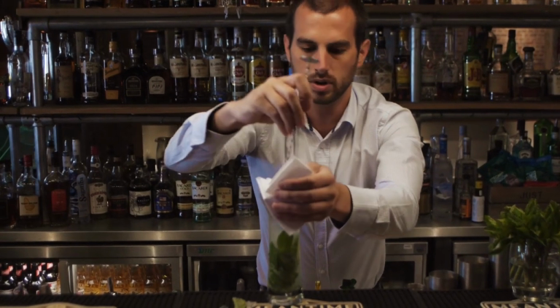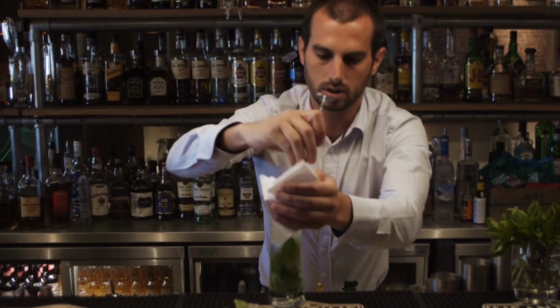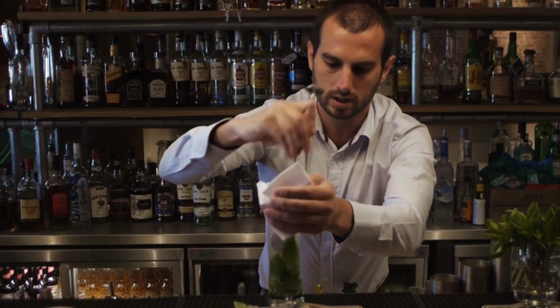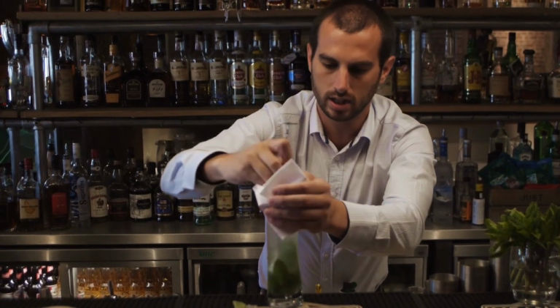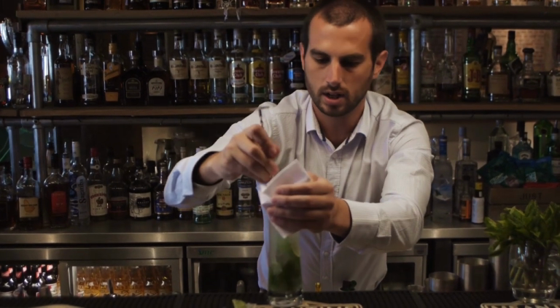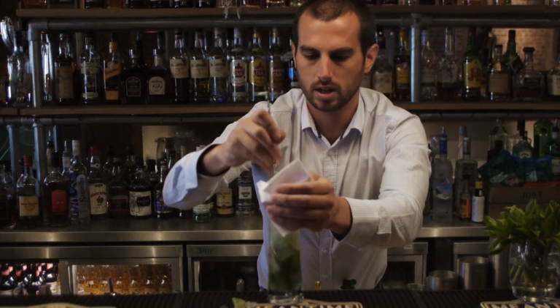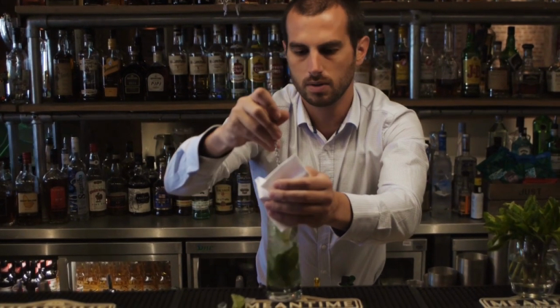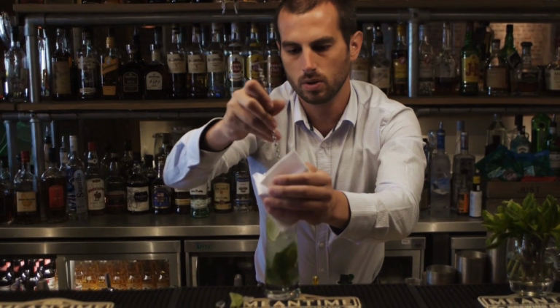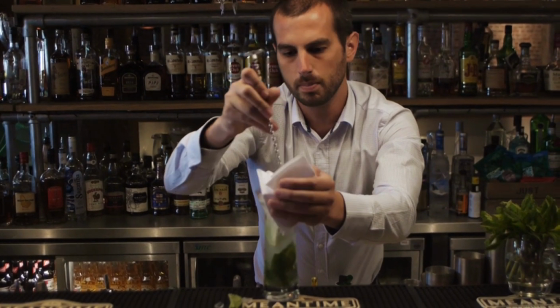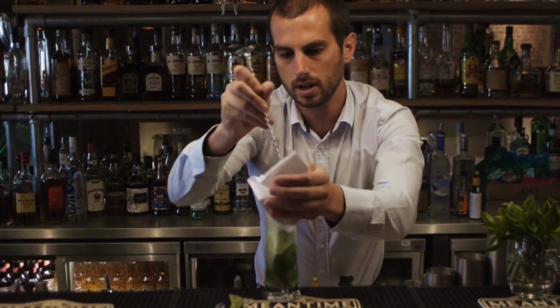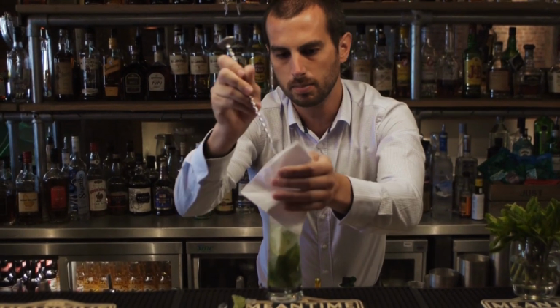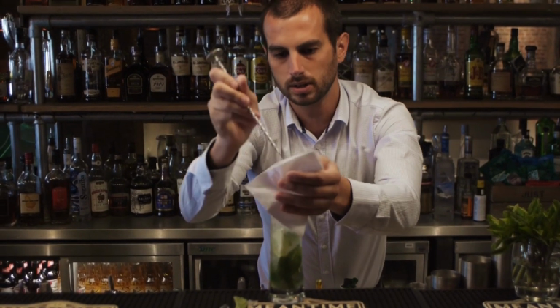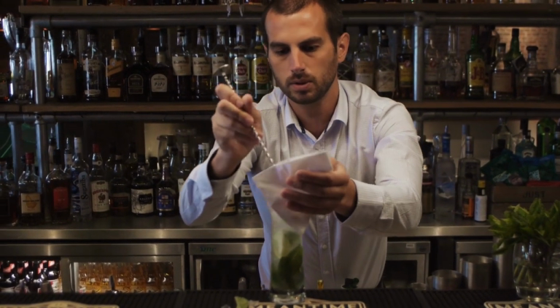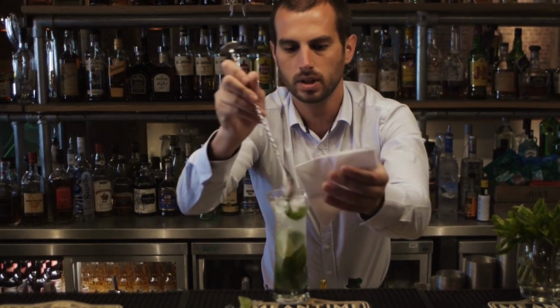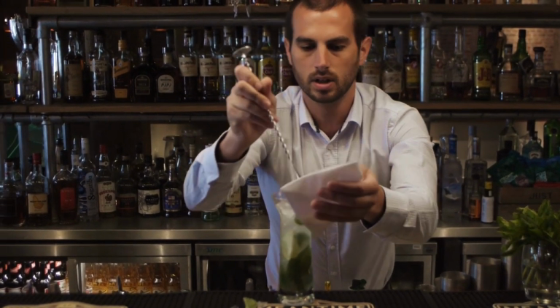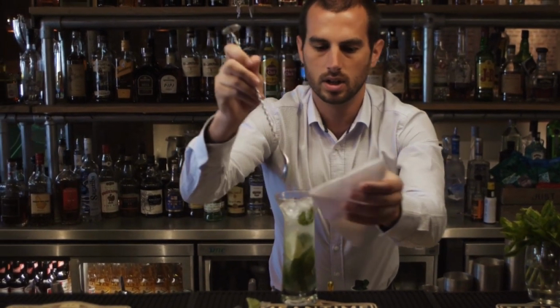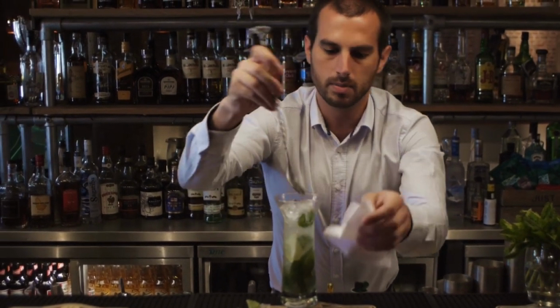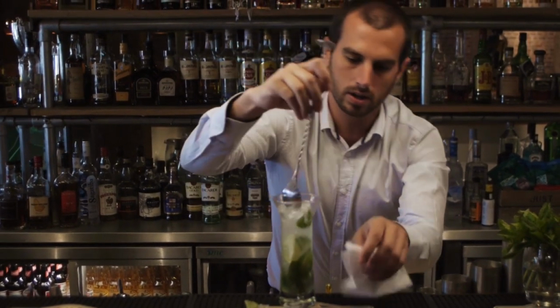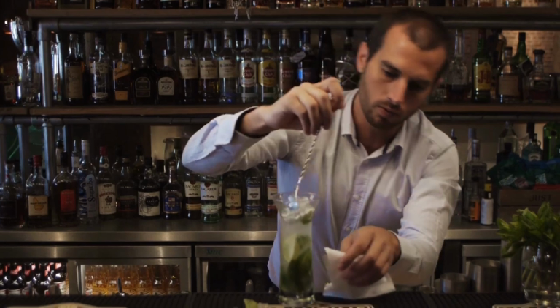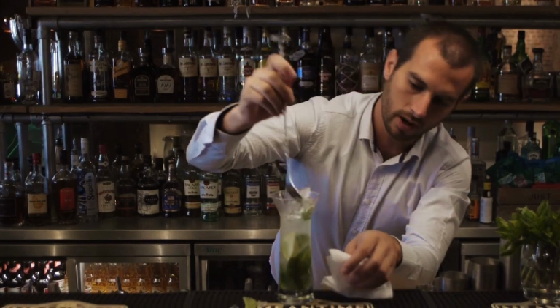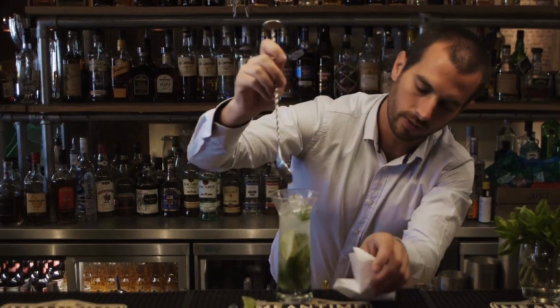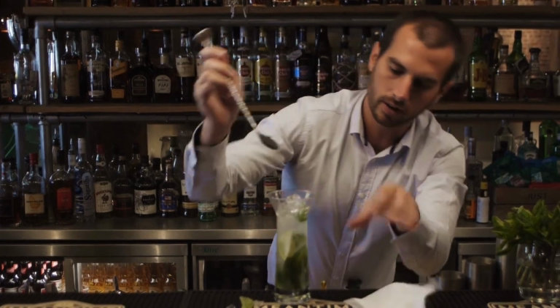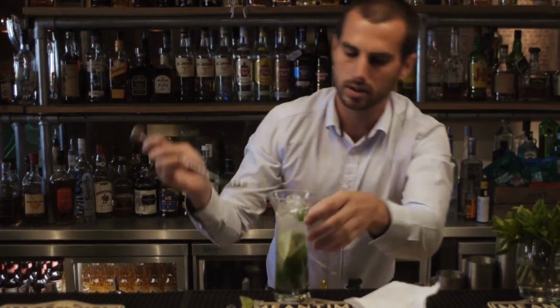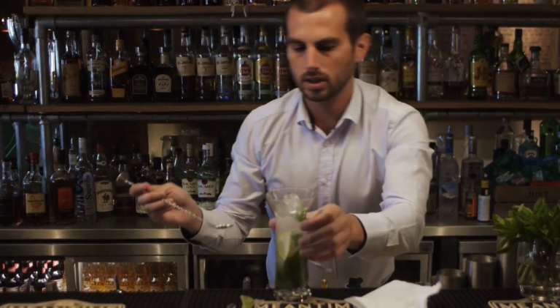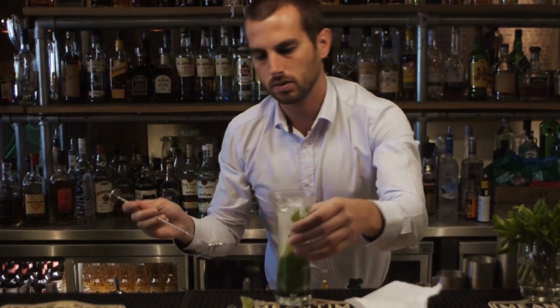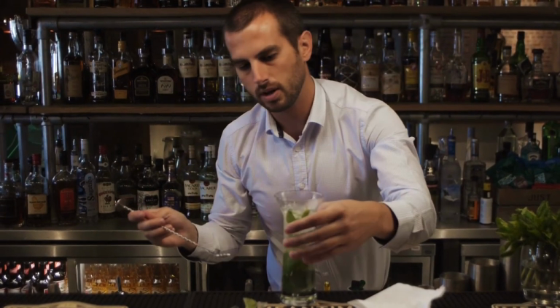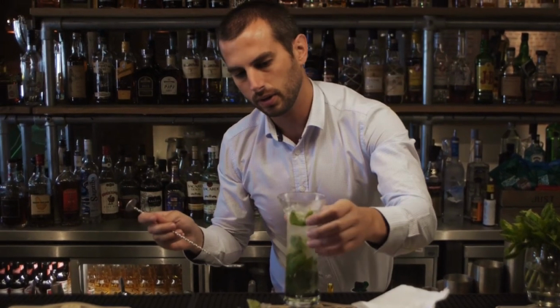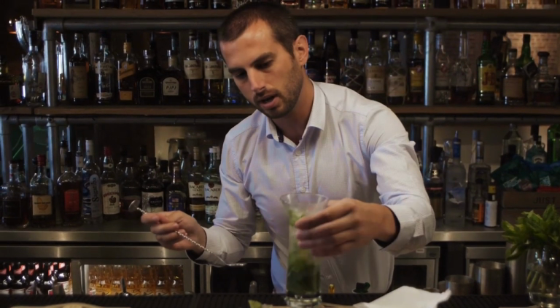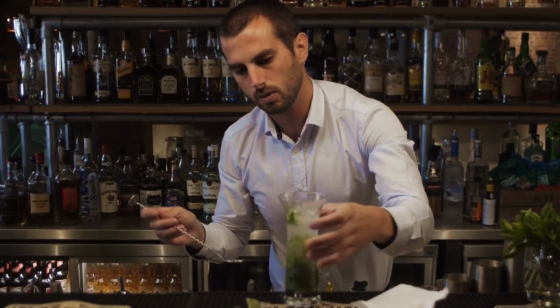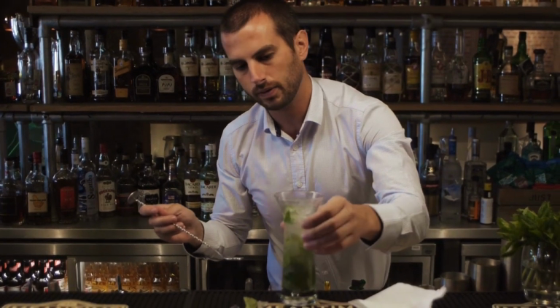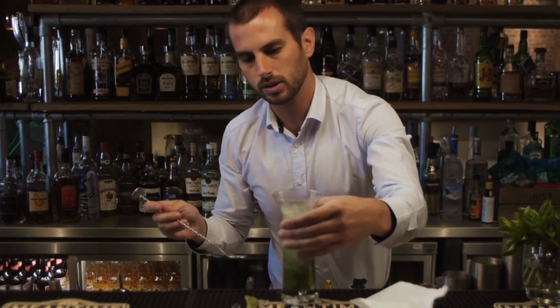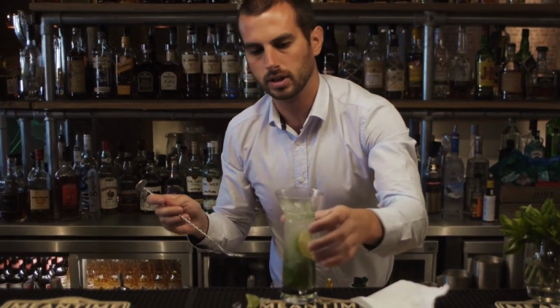What you should see — you don't want all the mint at the bottom, you want the mint going right through the whole drink.